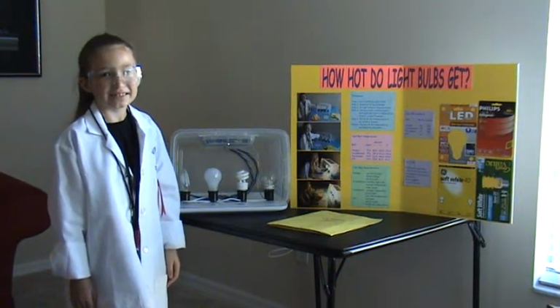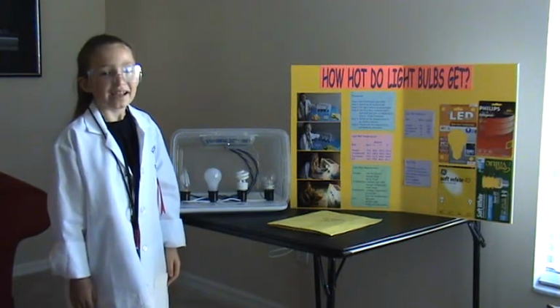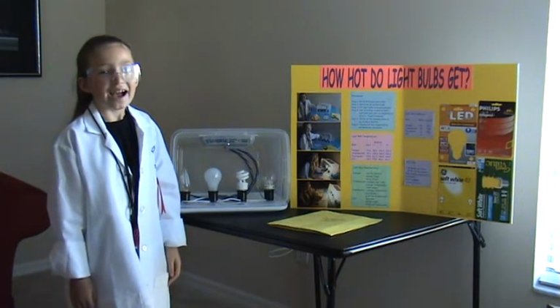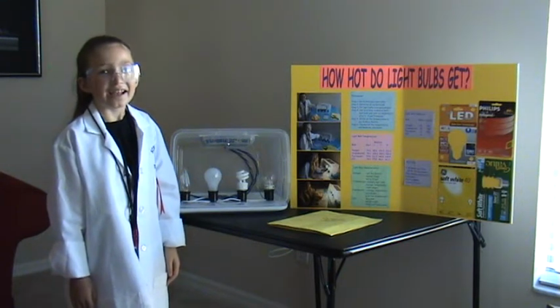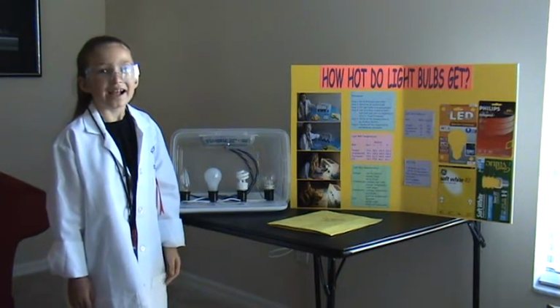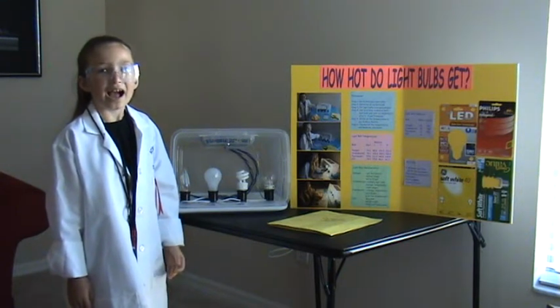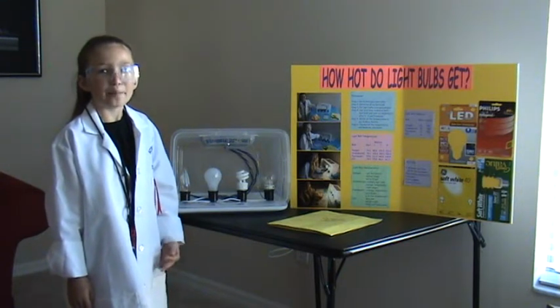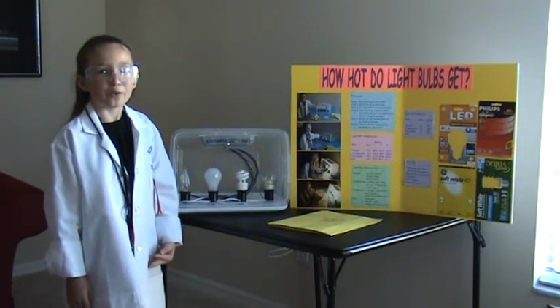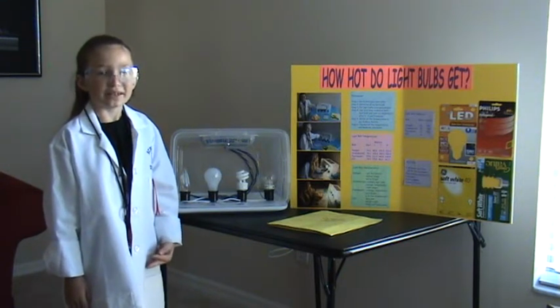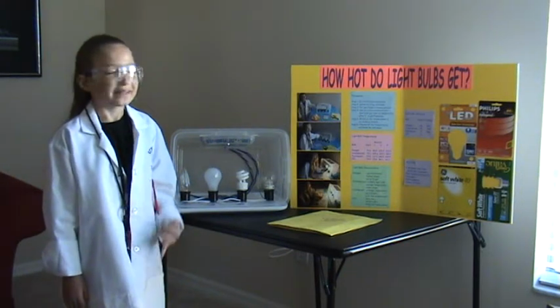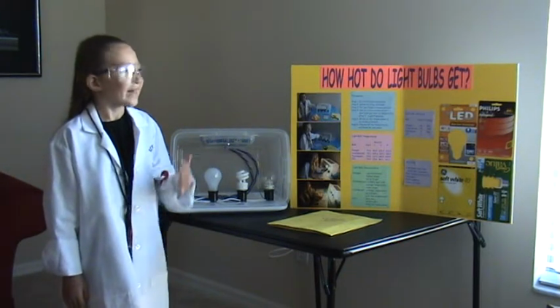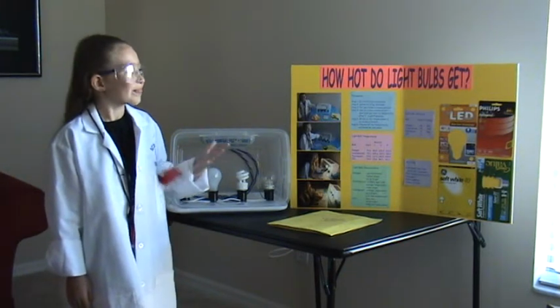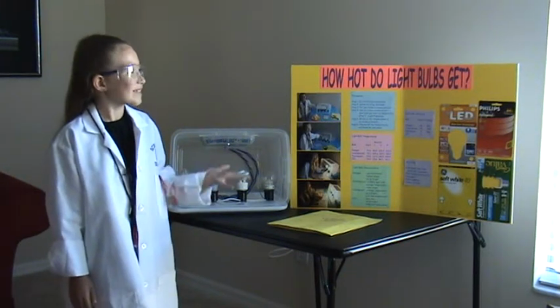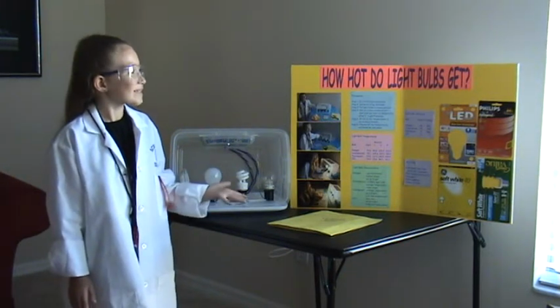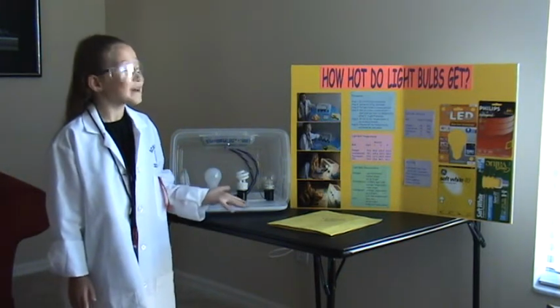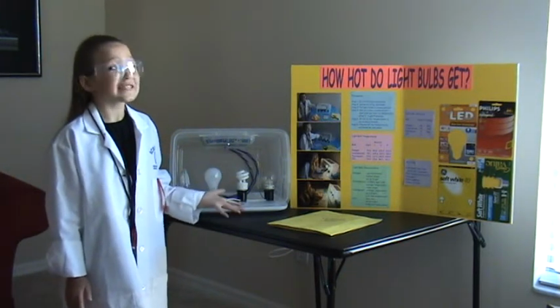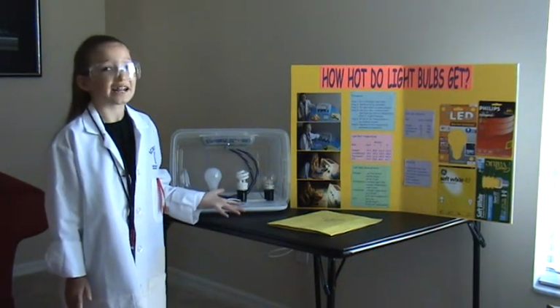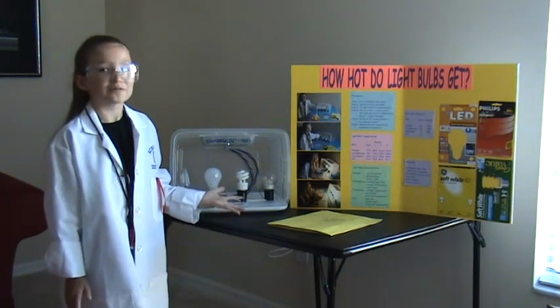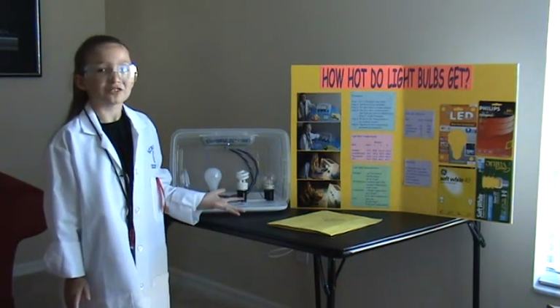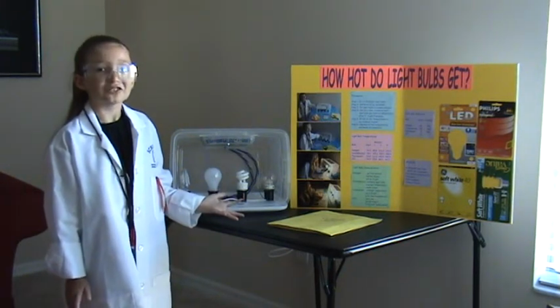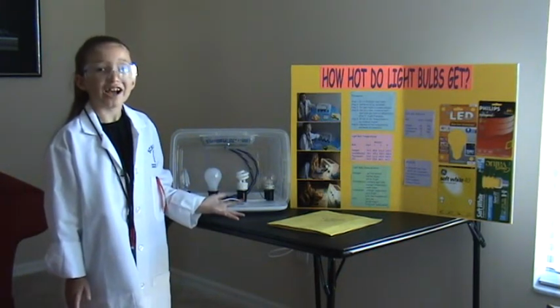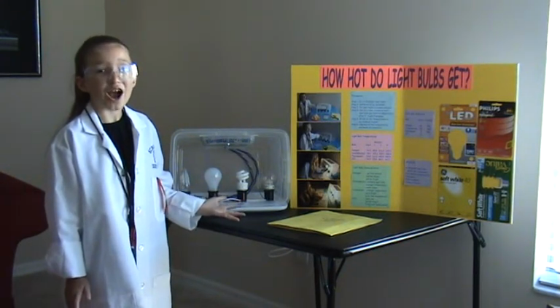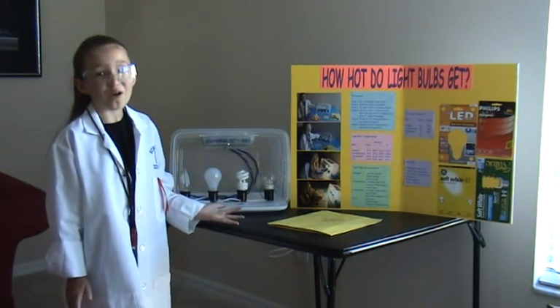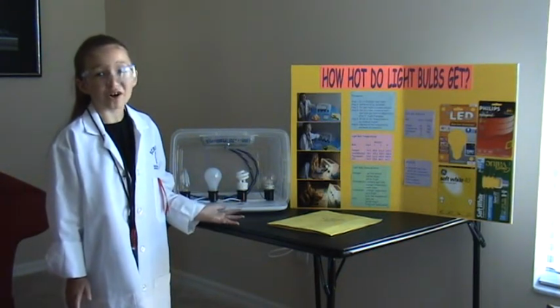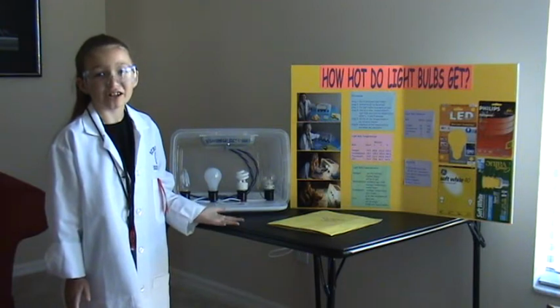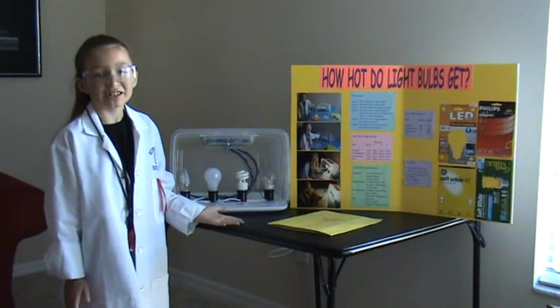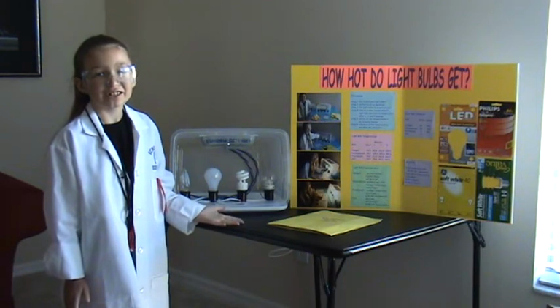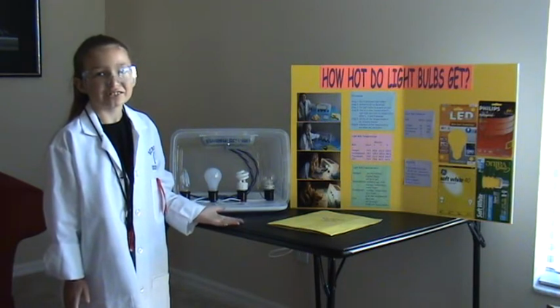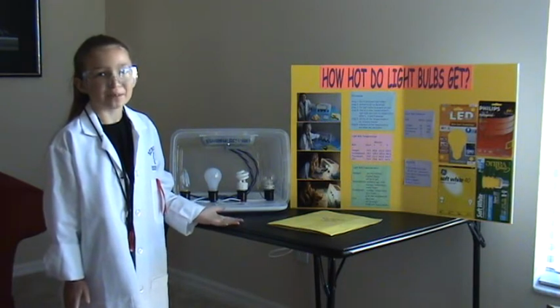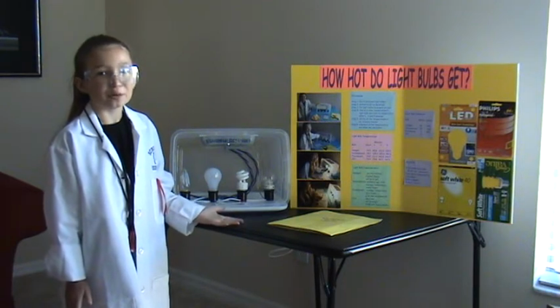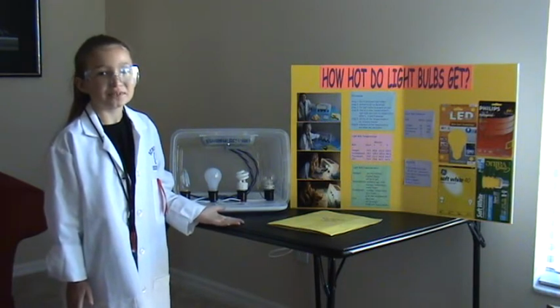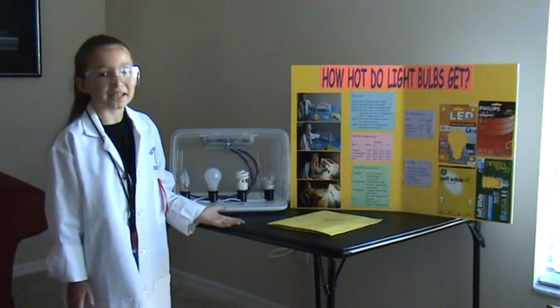Hi, I'm Morgan. This is my science project: How hard do light bulbs get?